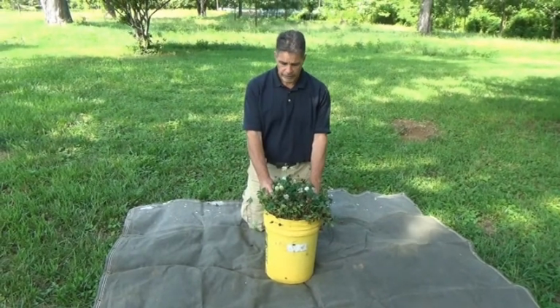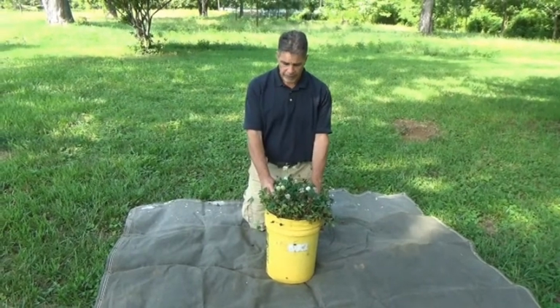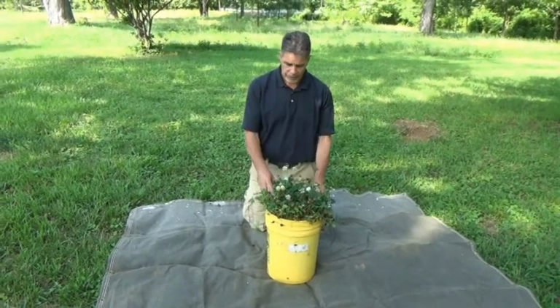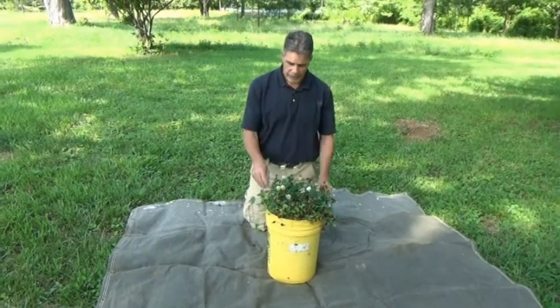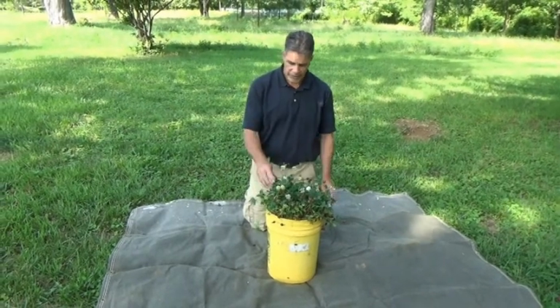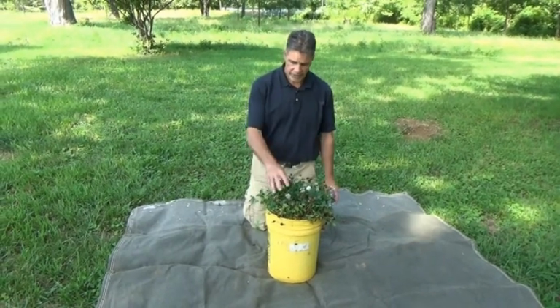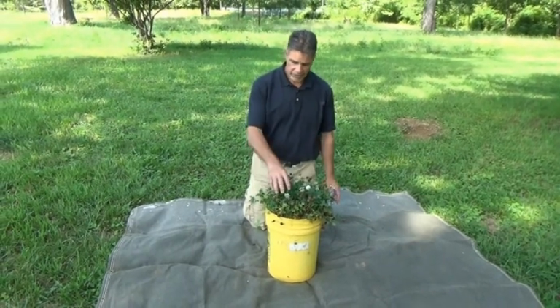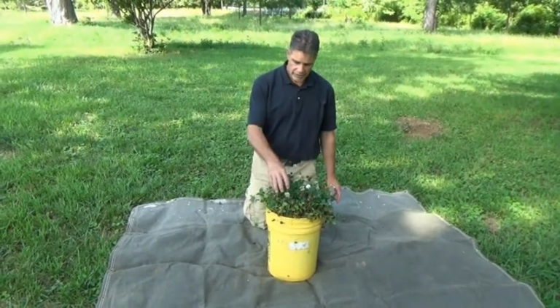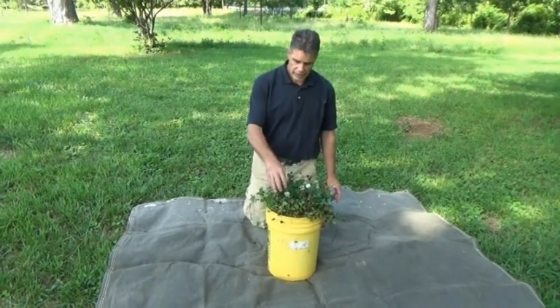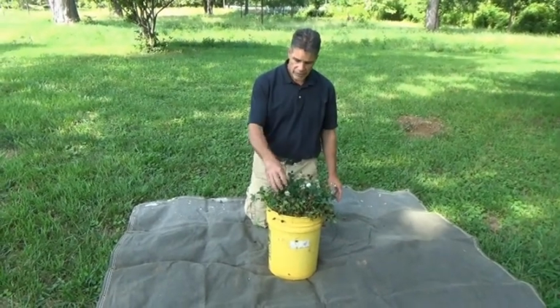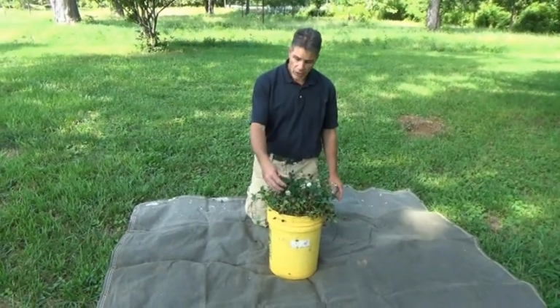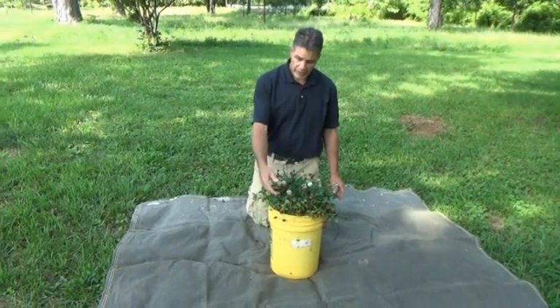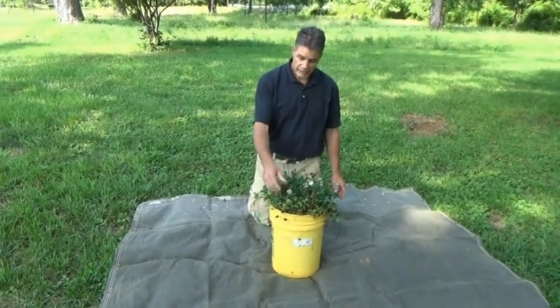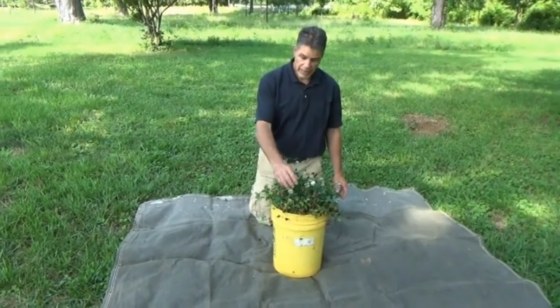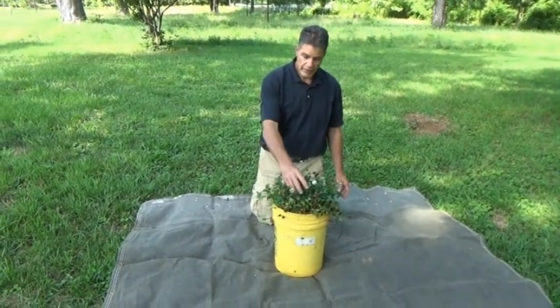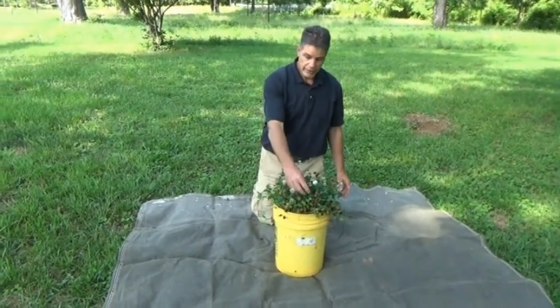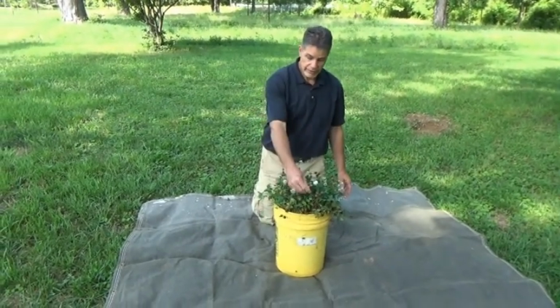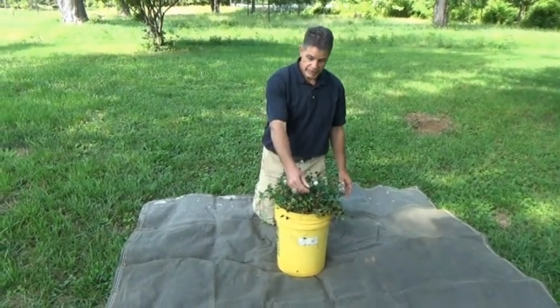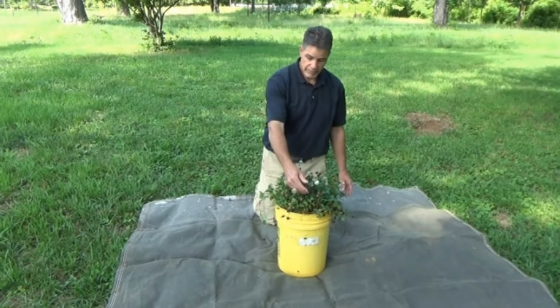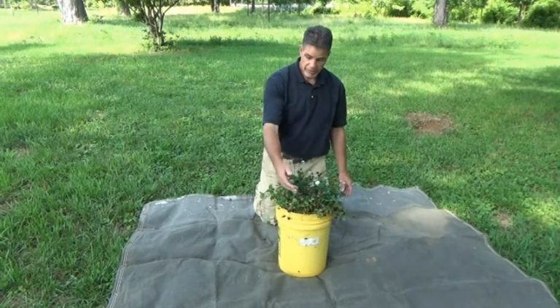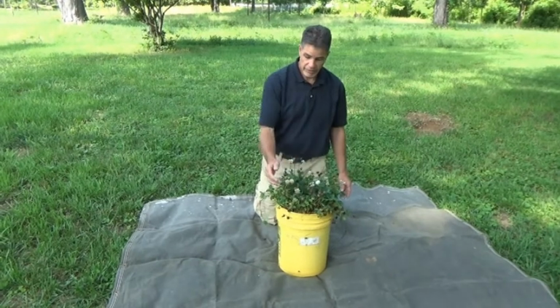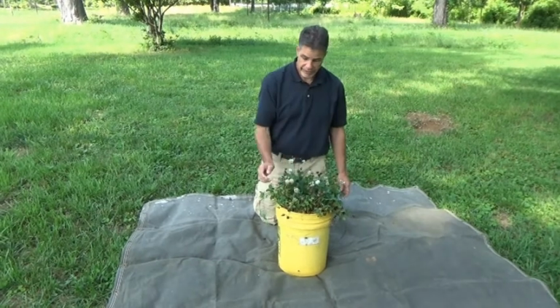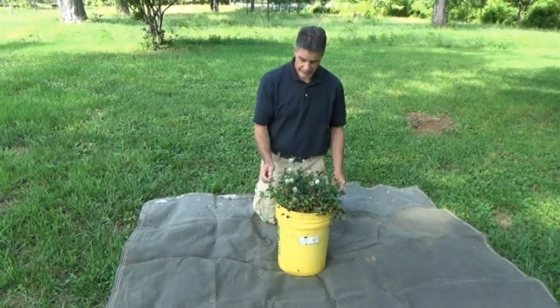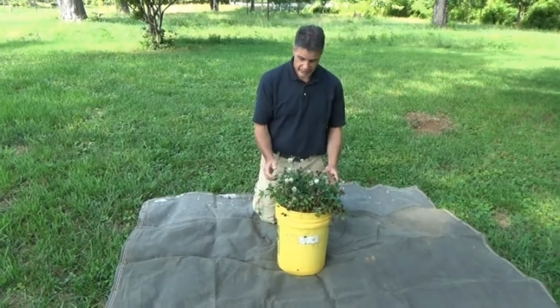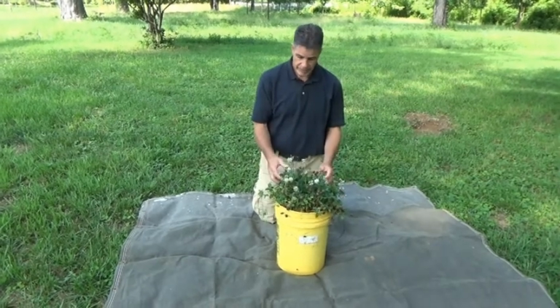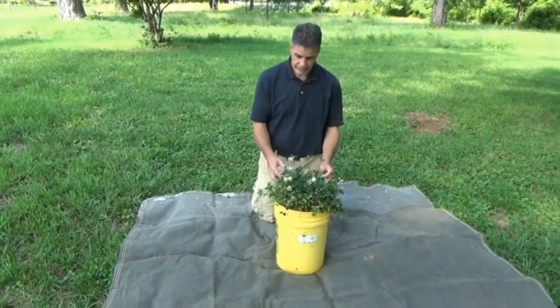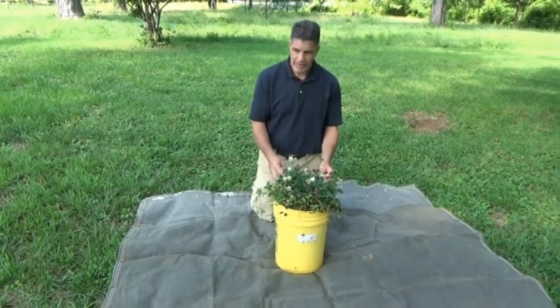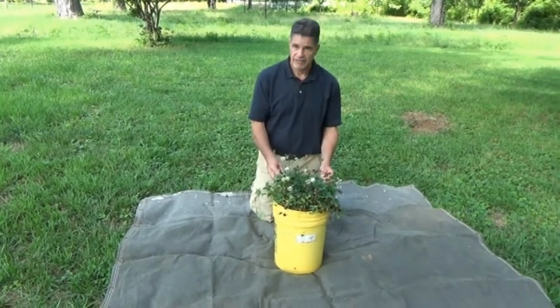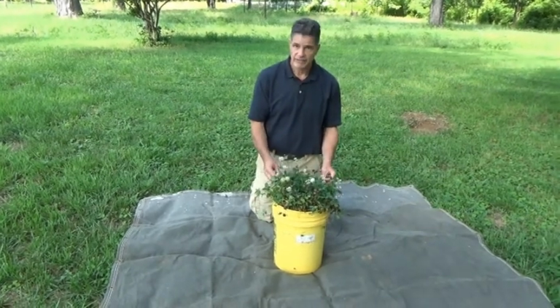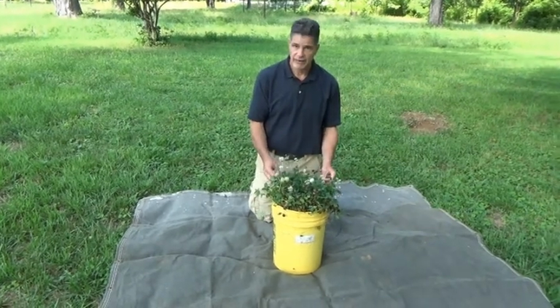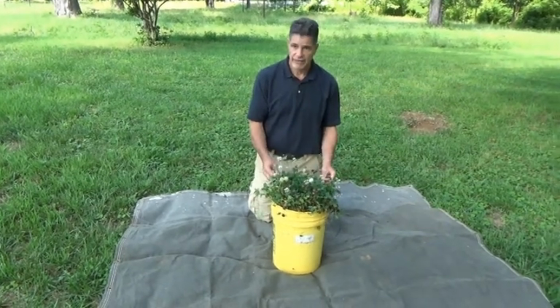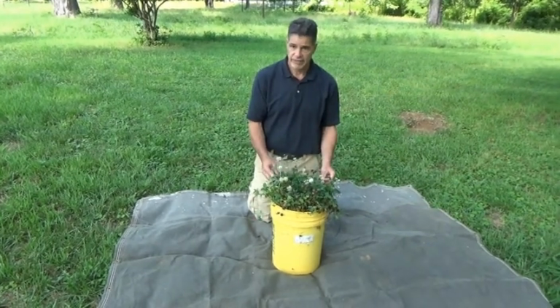As you can see, it's going to flower, and some of it has already passed its flowering stage.